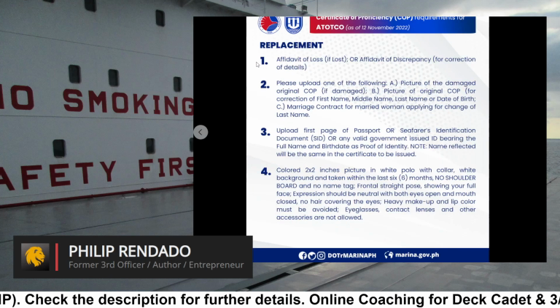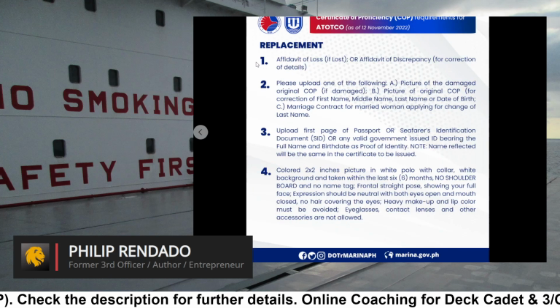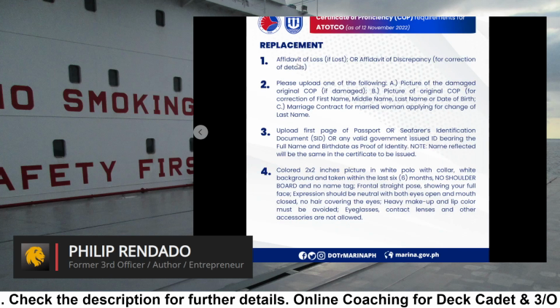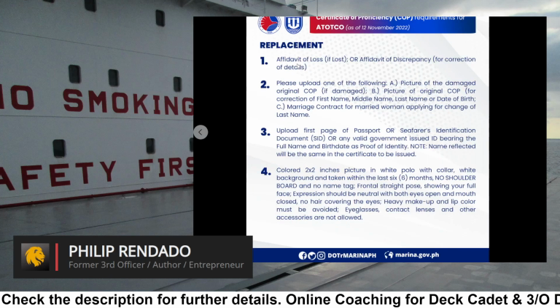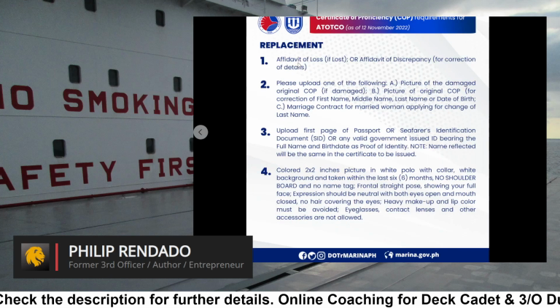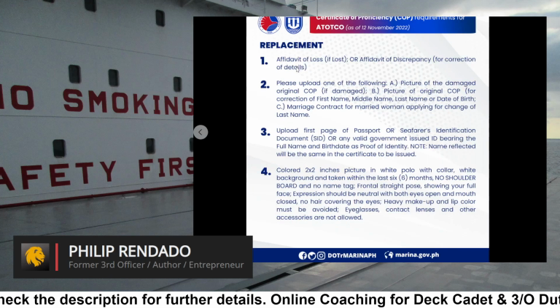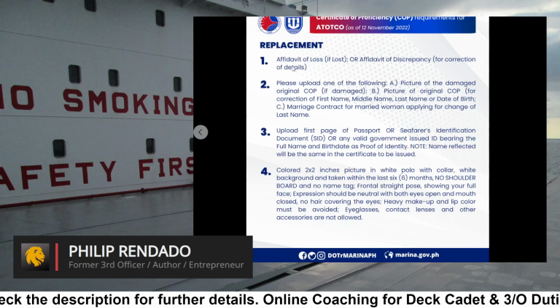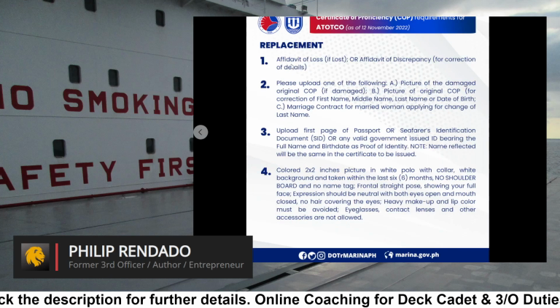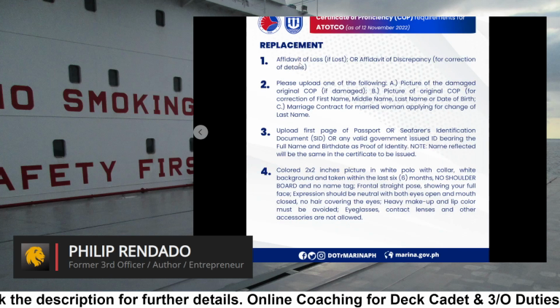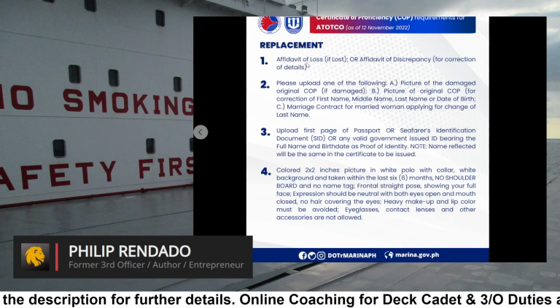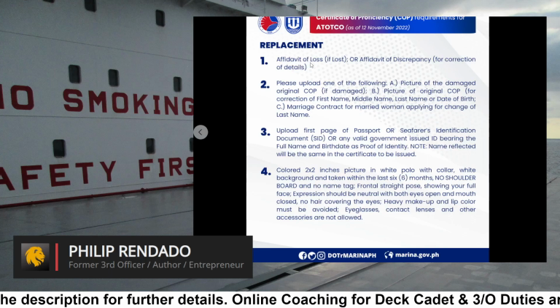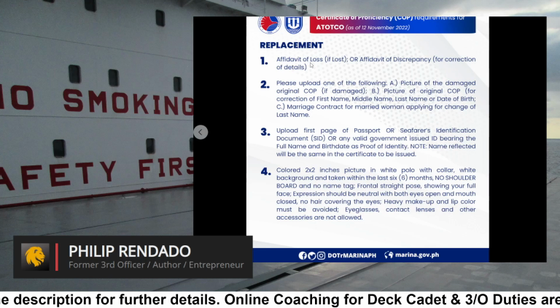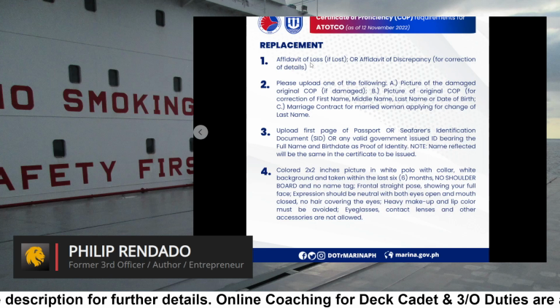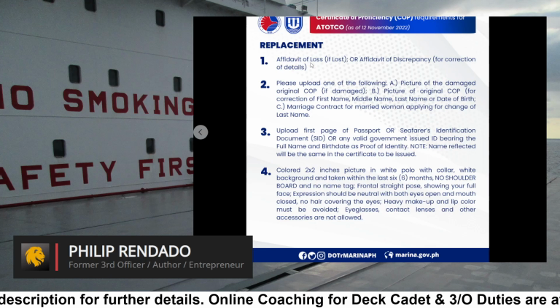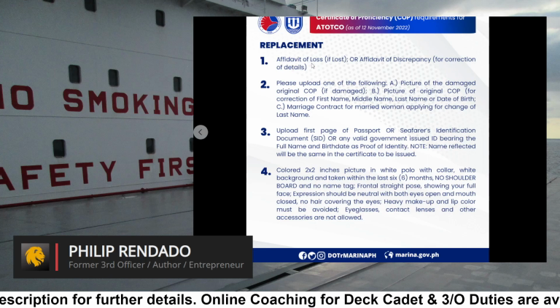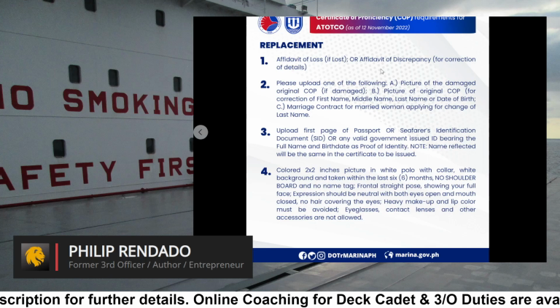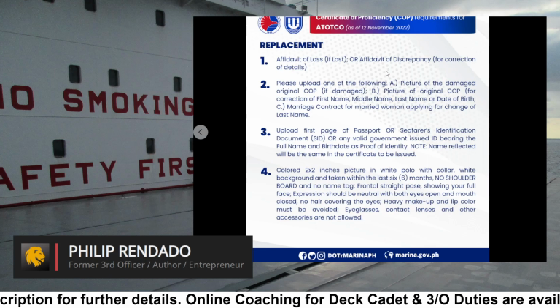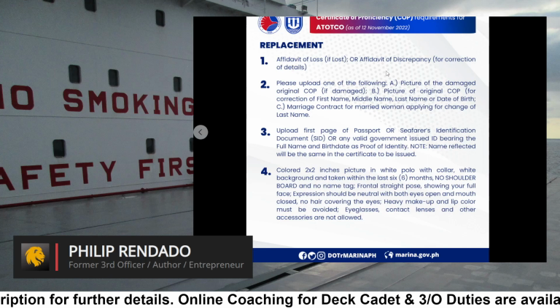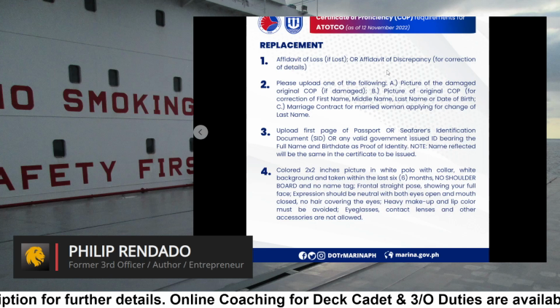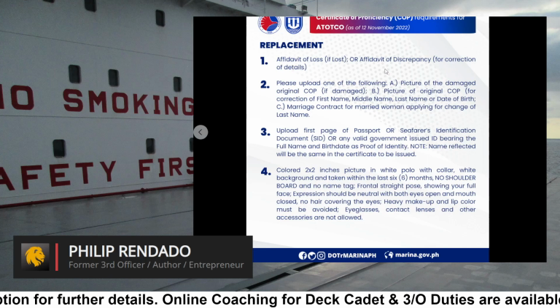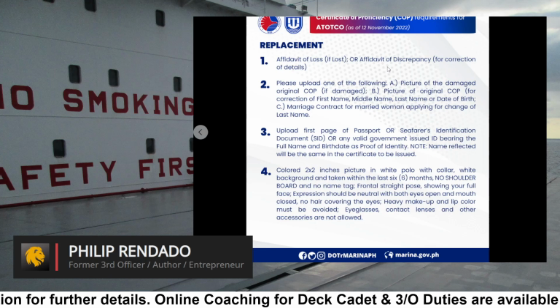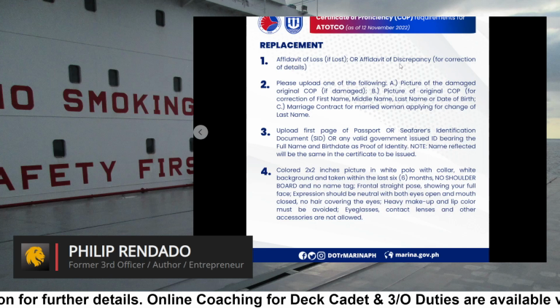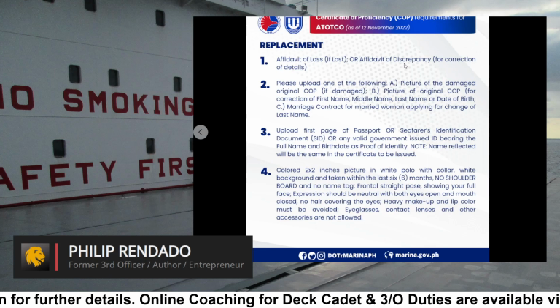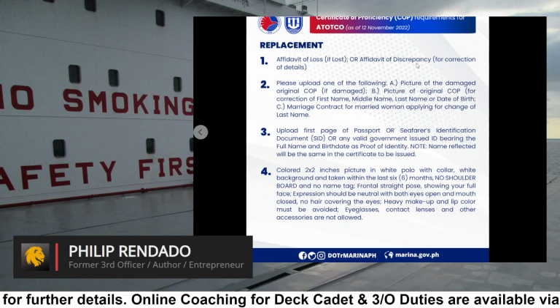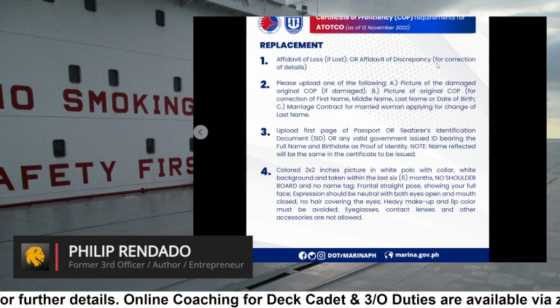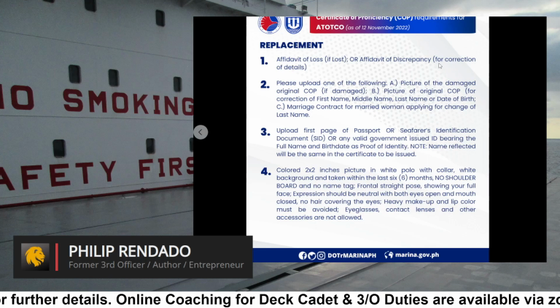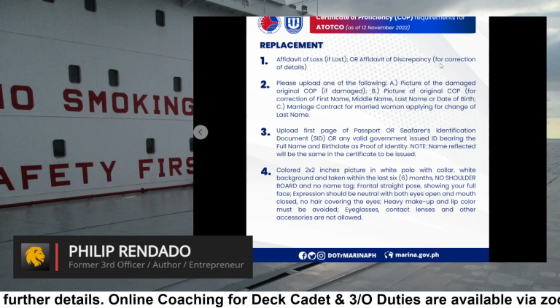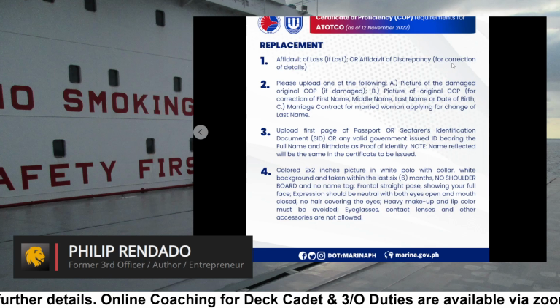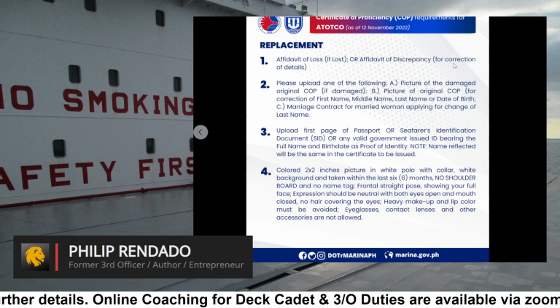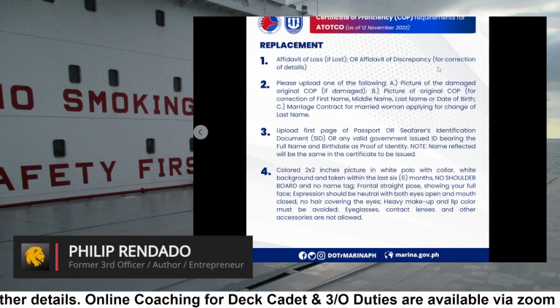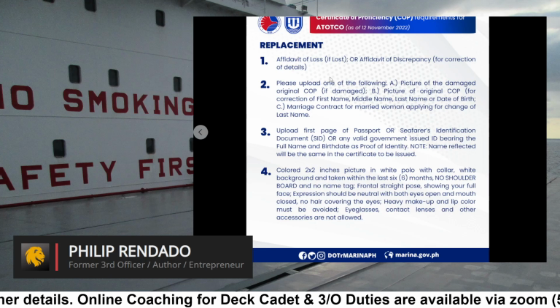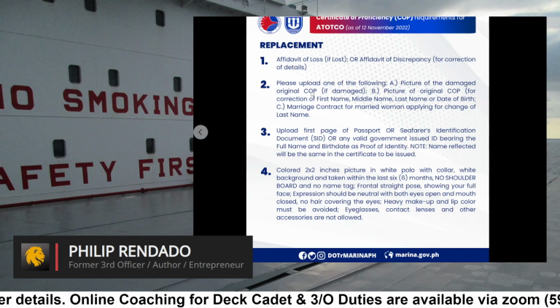Replacement. Requirement 1: Affidavit of loss, if lost, or affidavit of discrepancy for correction of details.